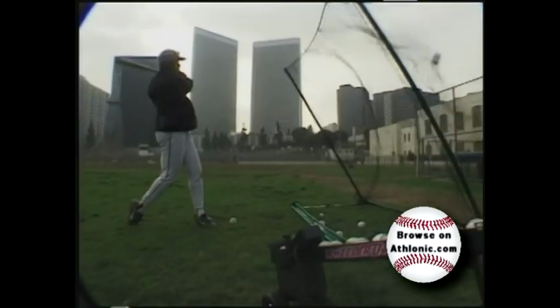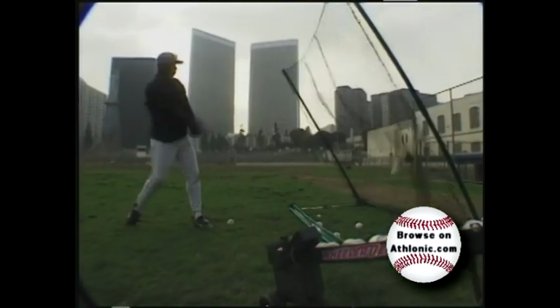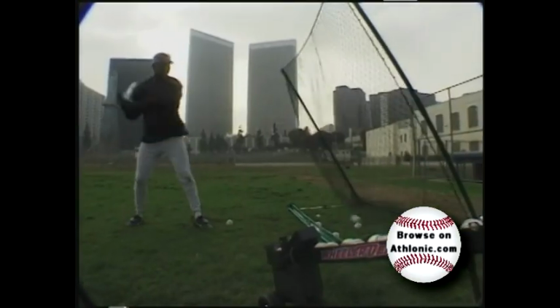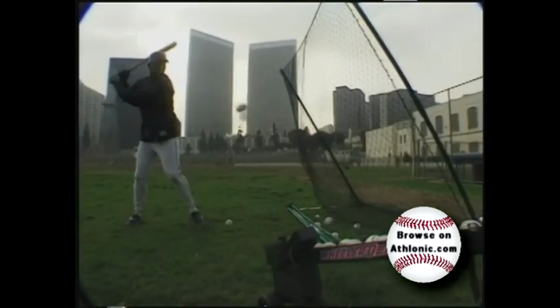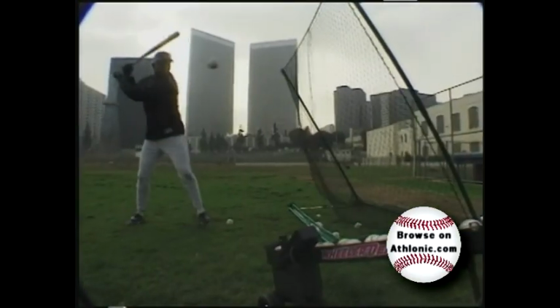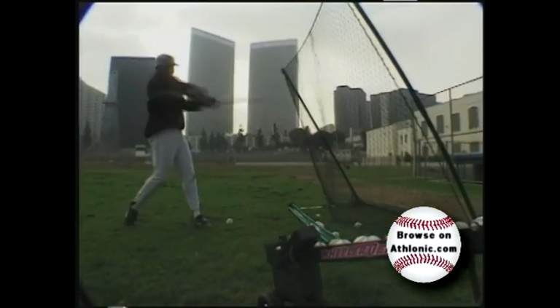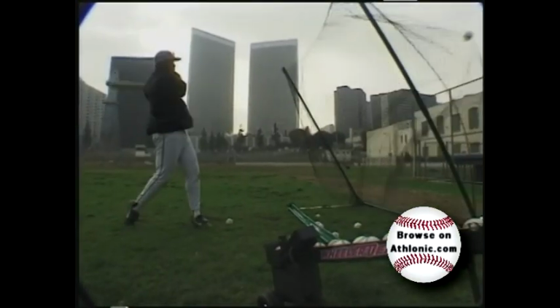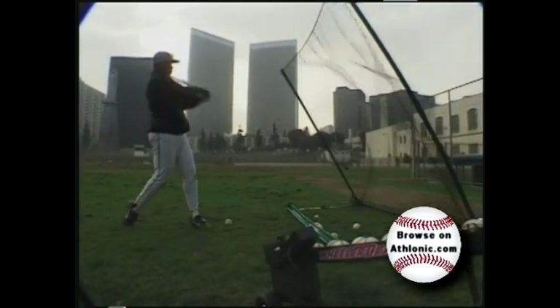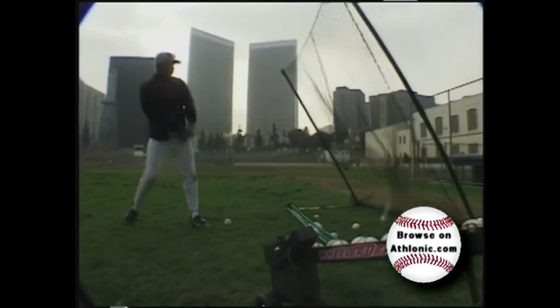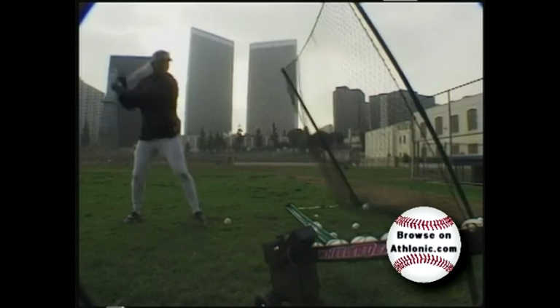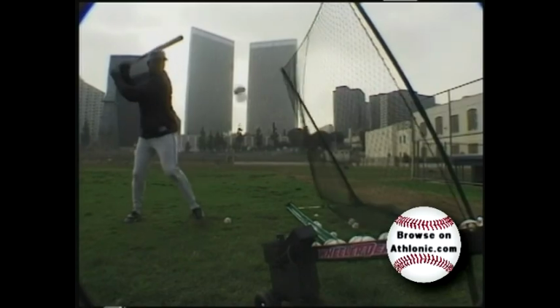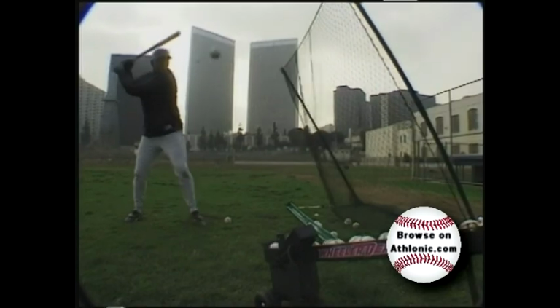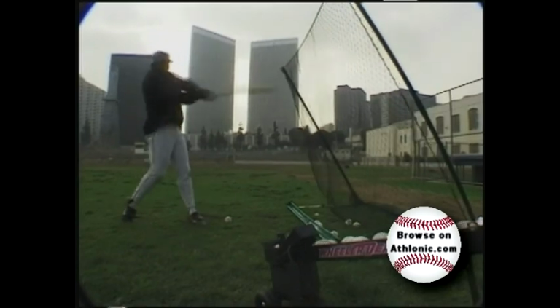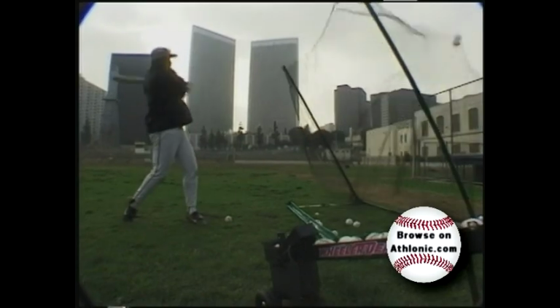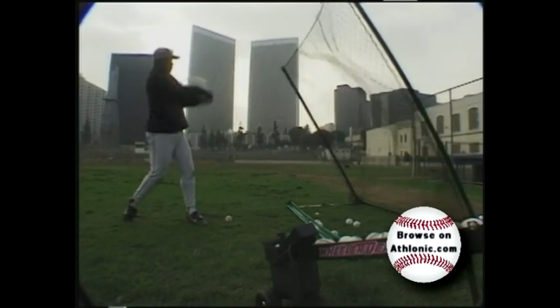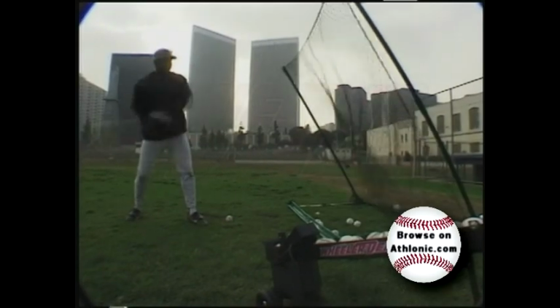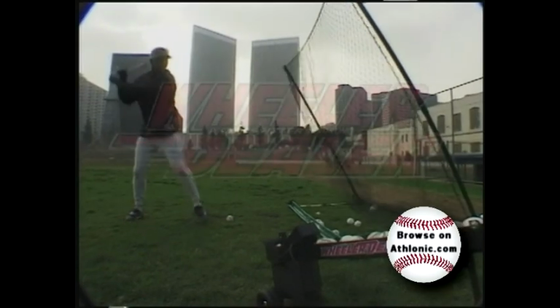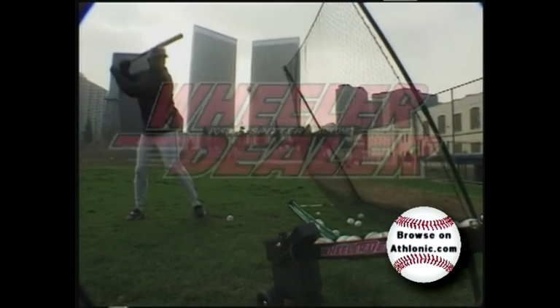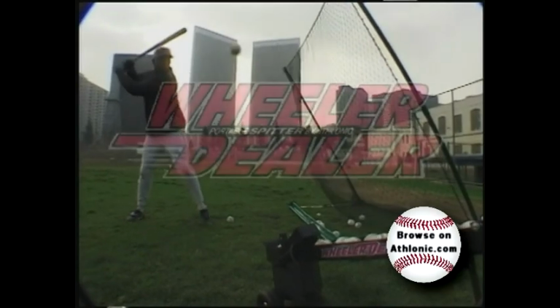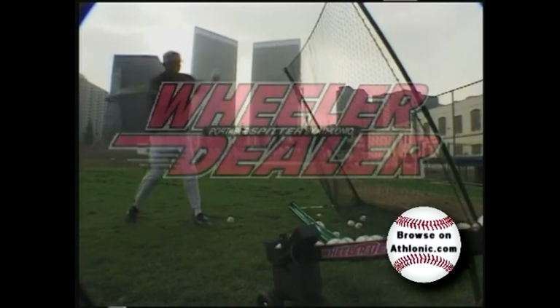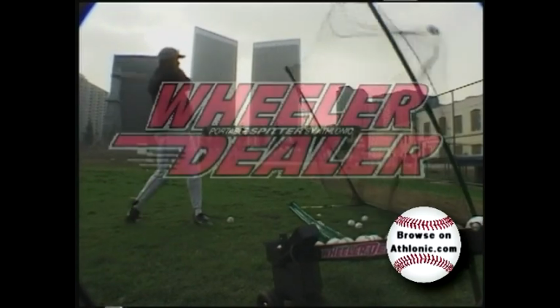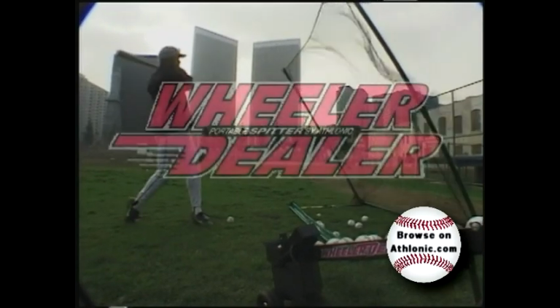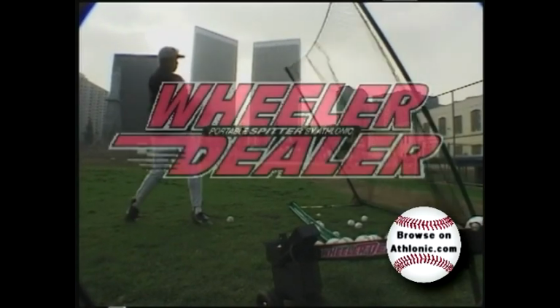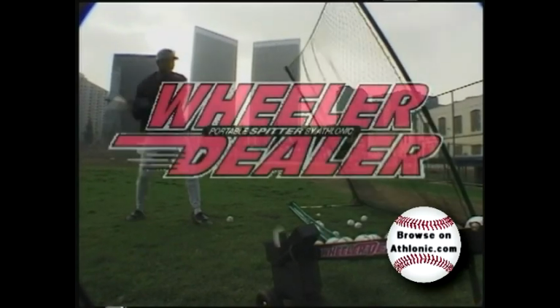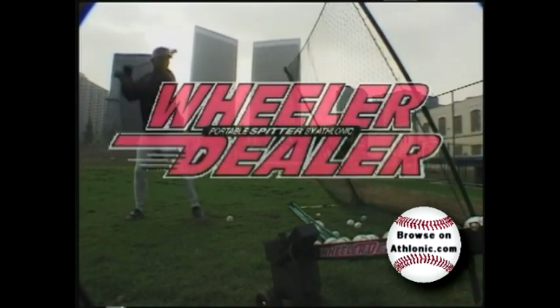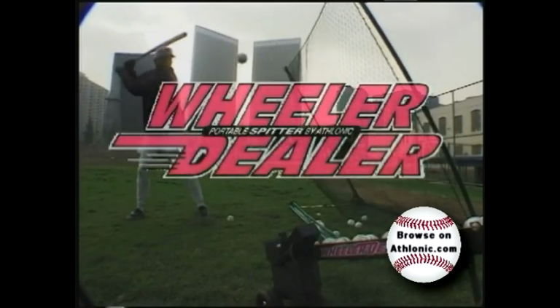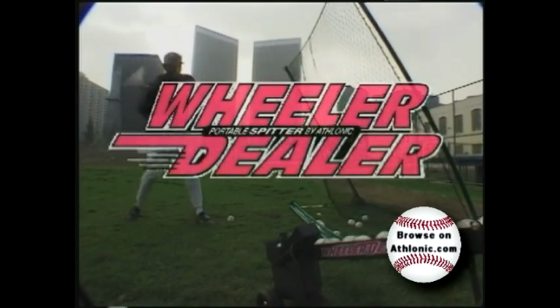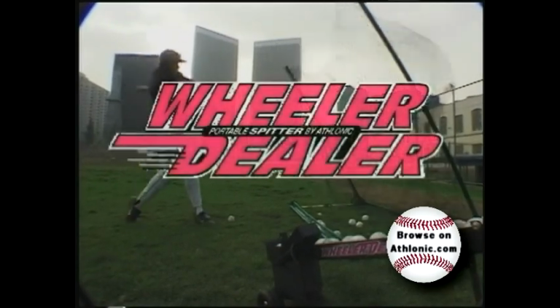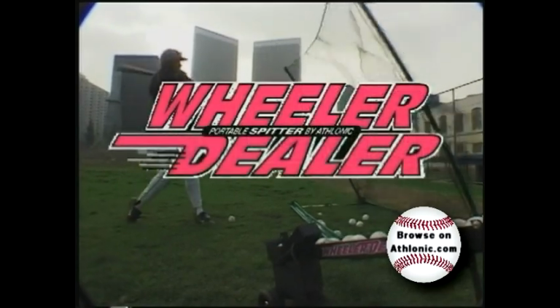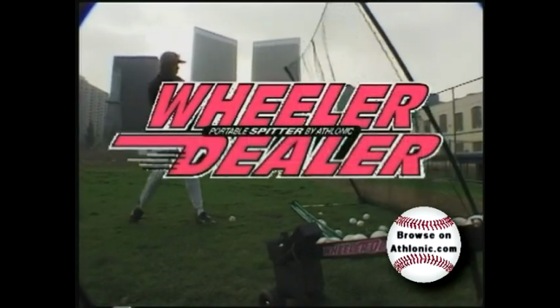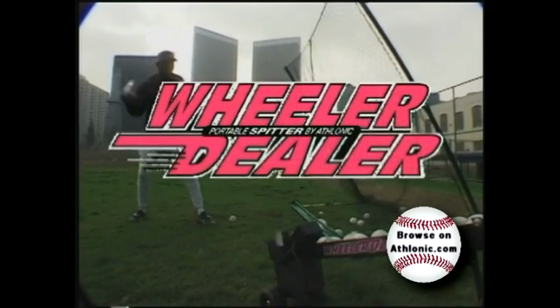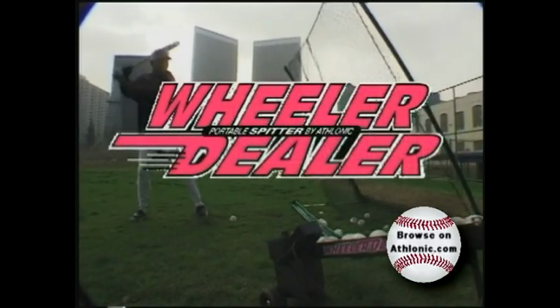If you want to become a hitting machine, get one of ours. The Wheeler Dealer Spitter — your all-round personal trainer.